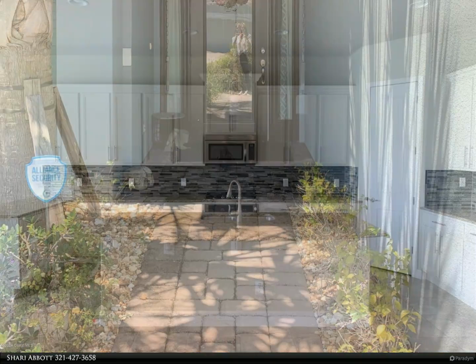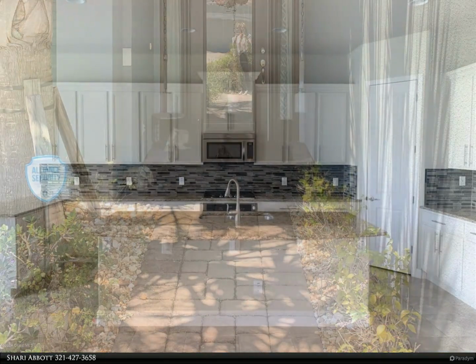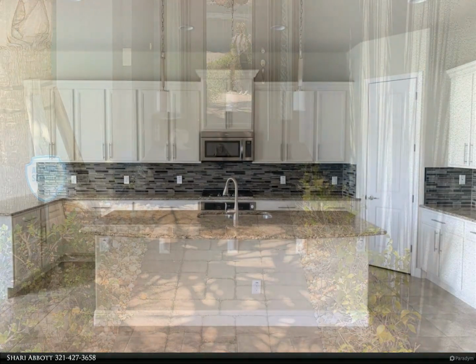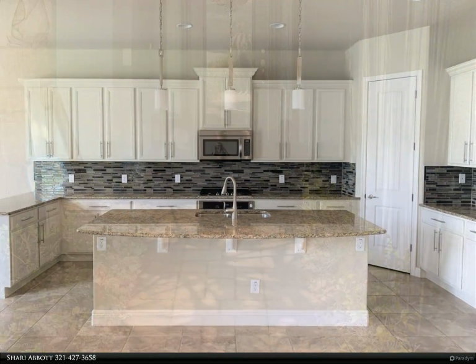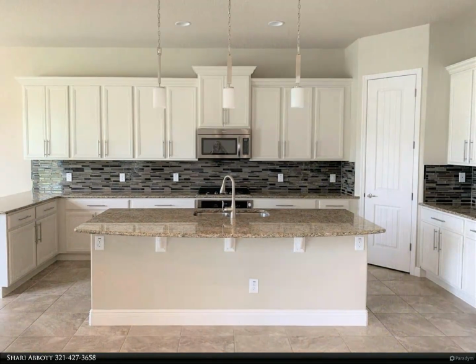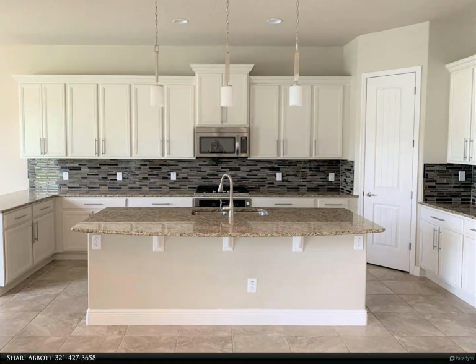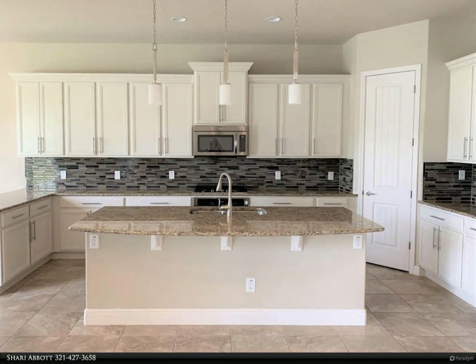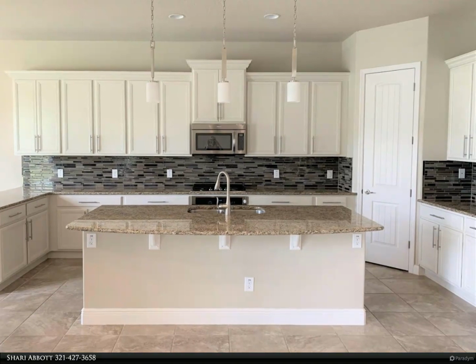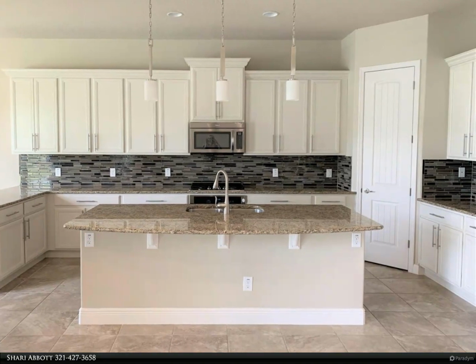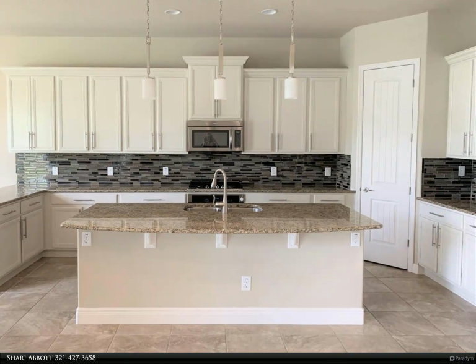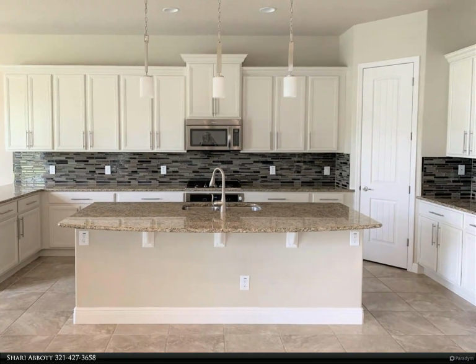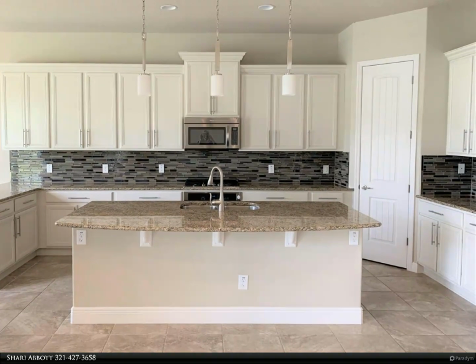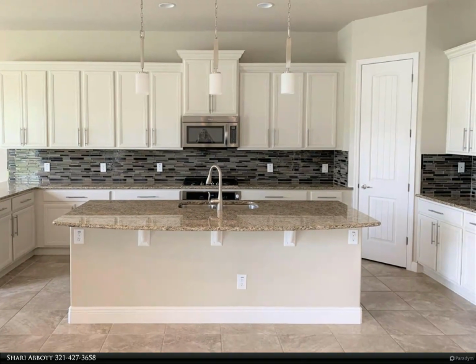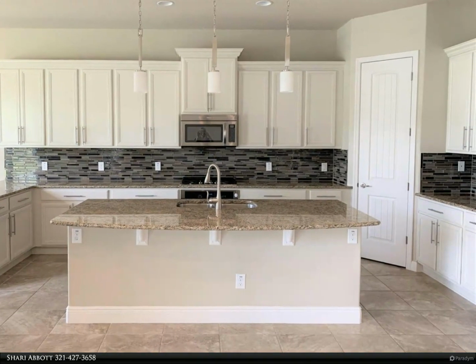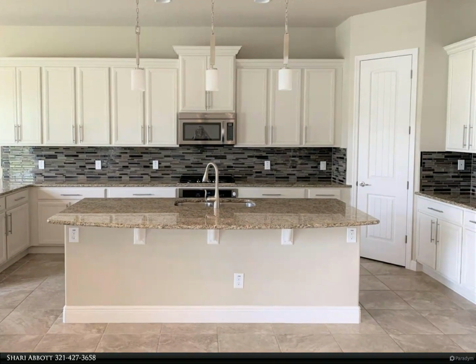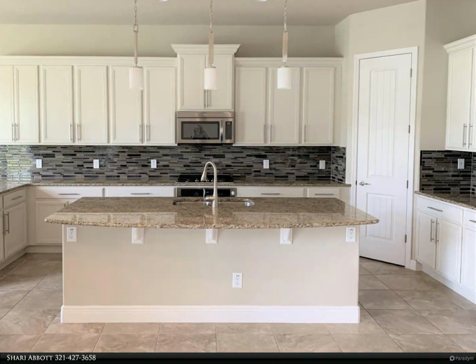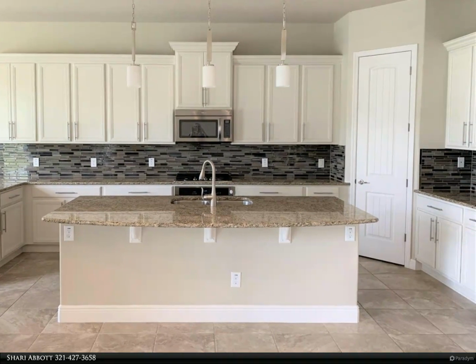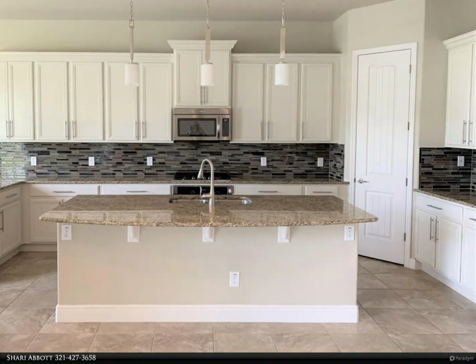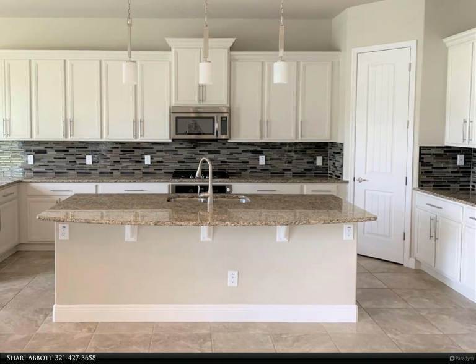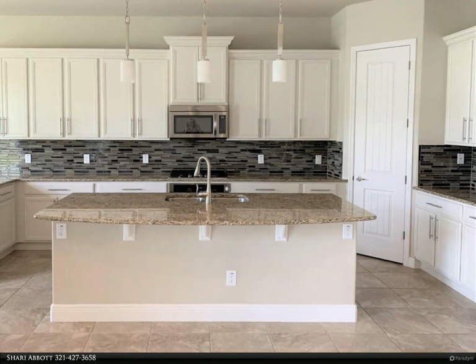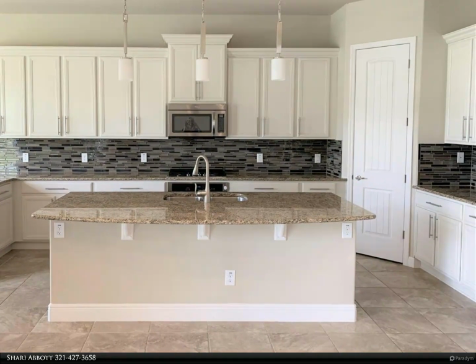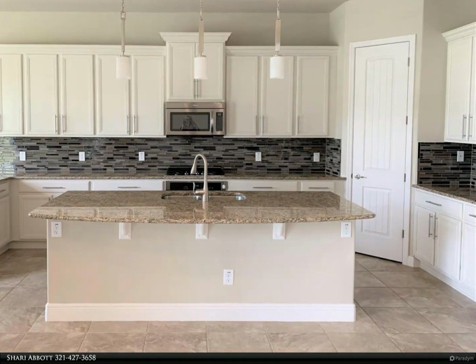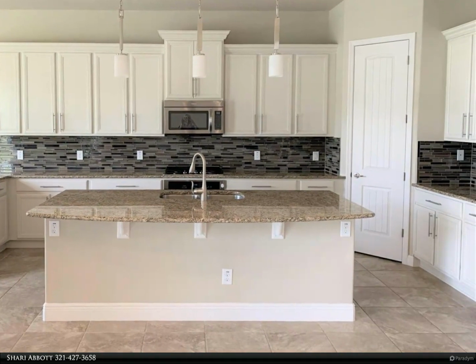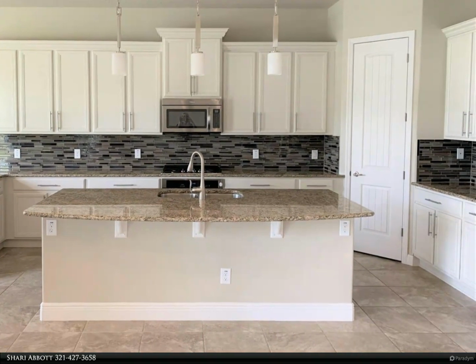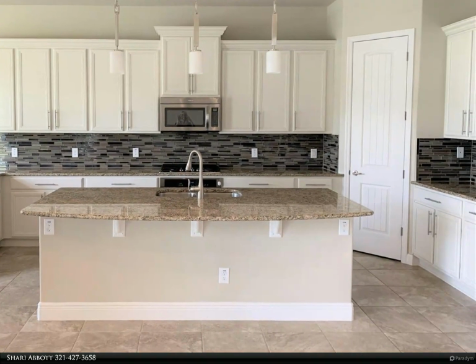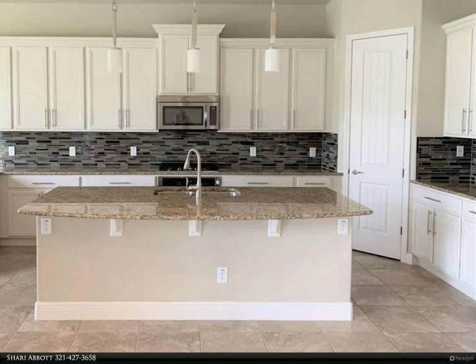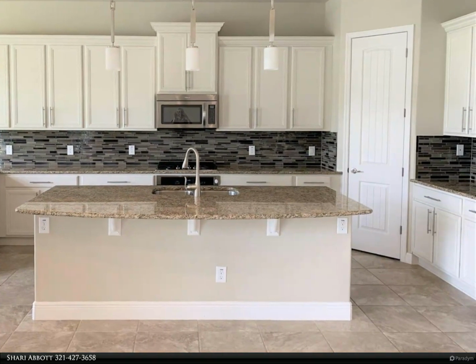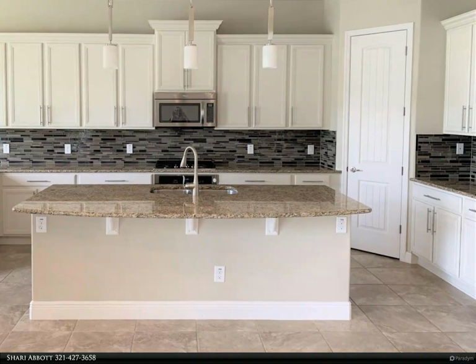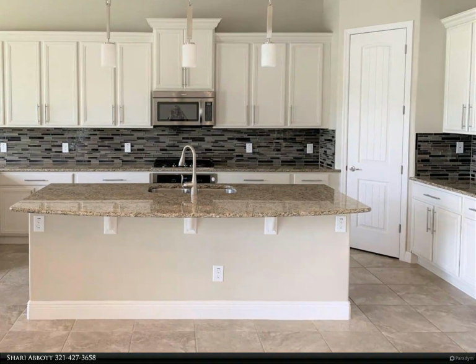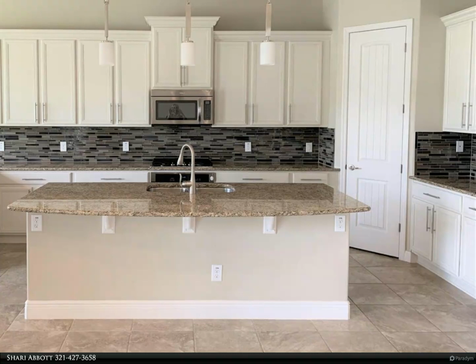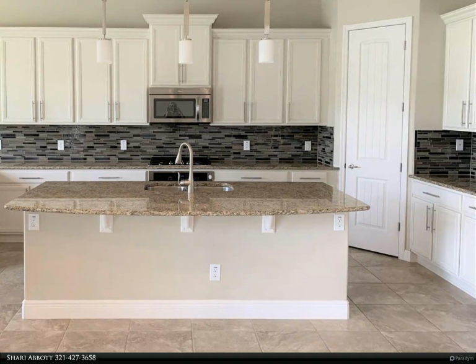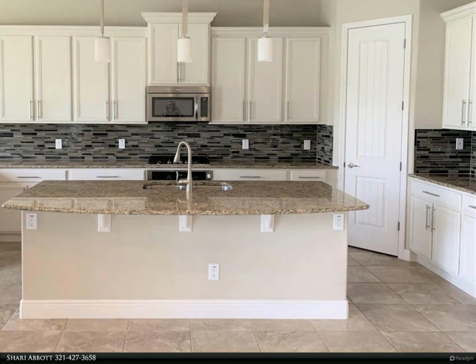Designed with an open floor plan and soaring ceilings, your family will enjoy living spaces that are both elegant and functional.